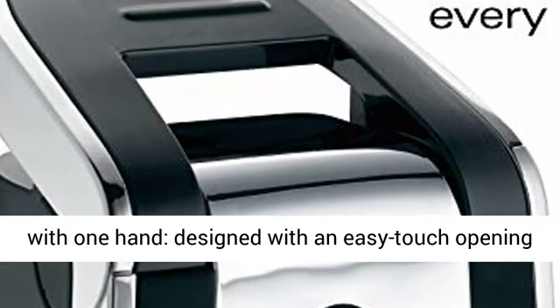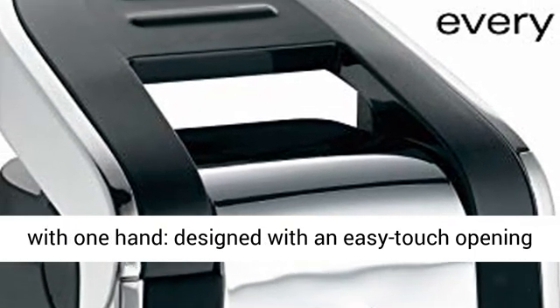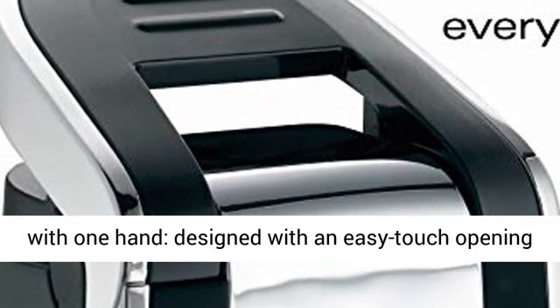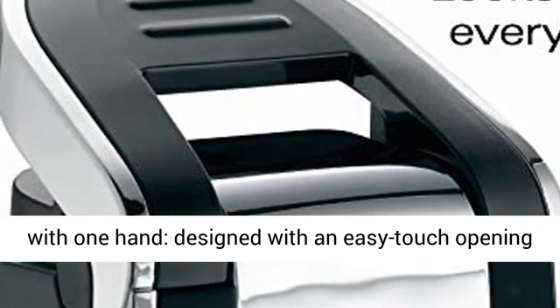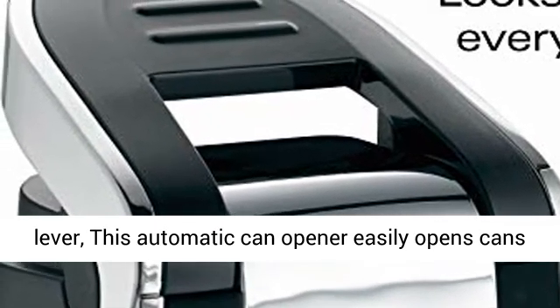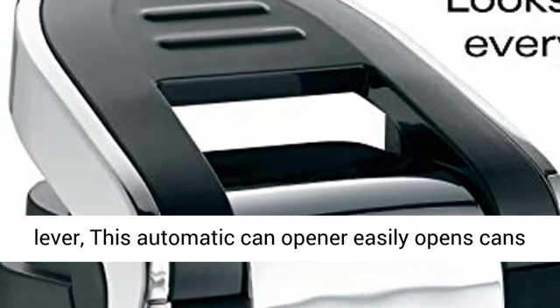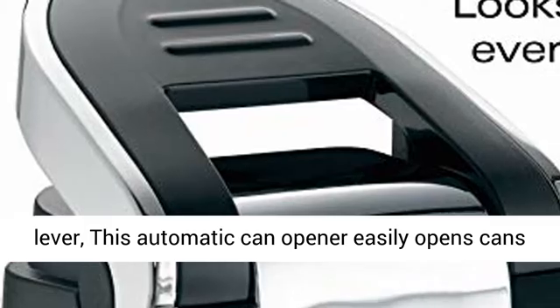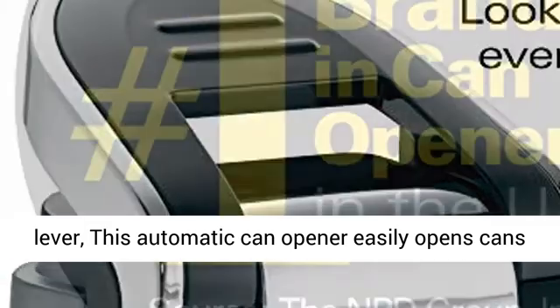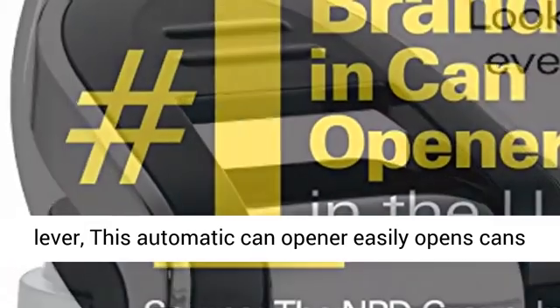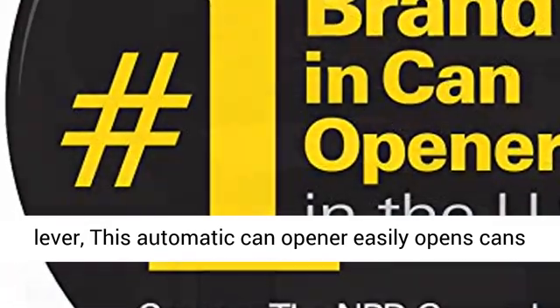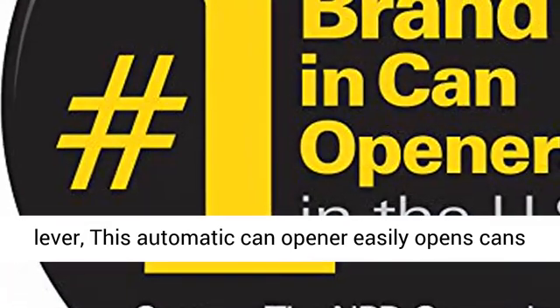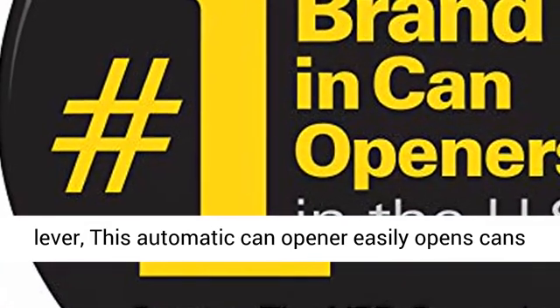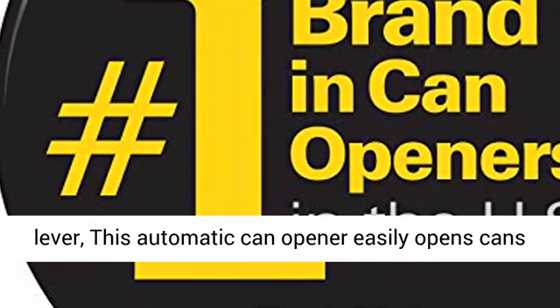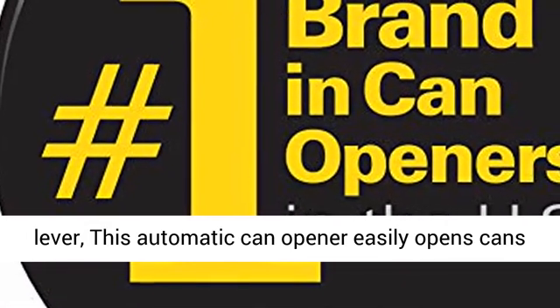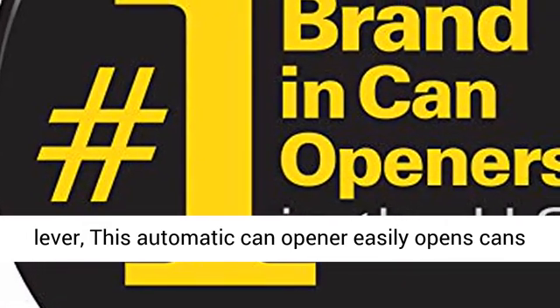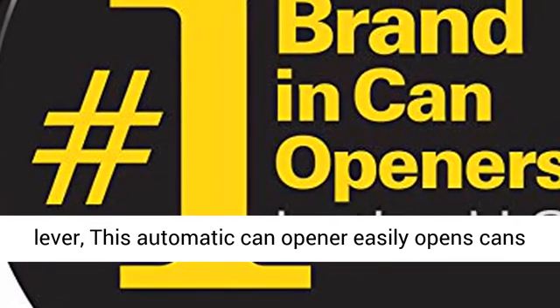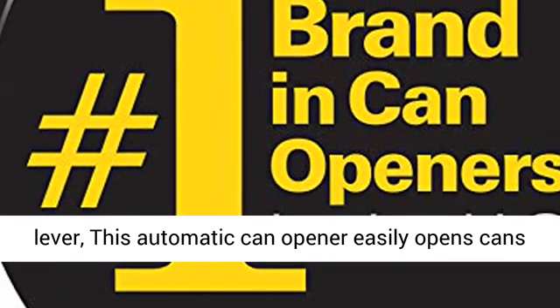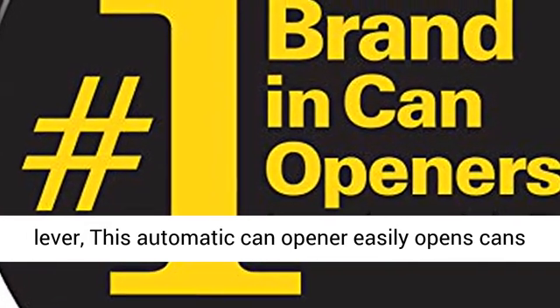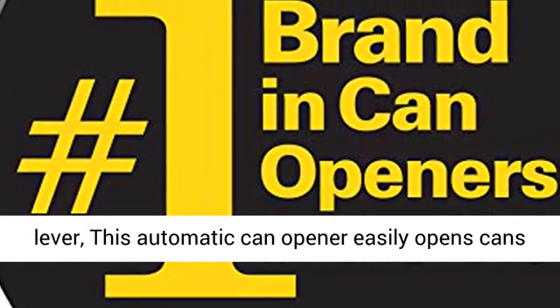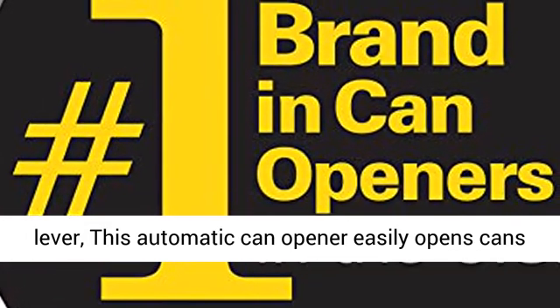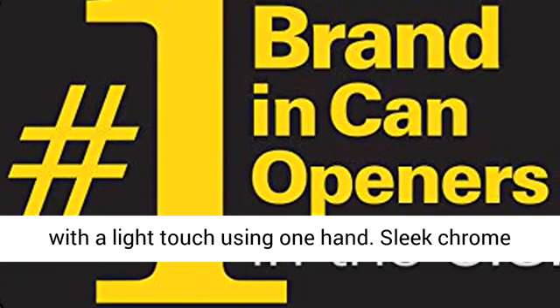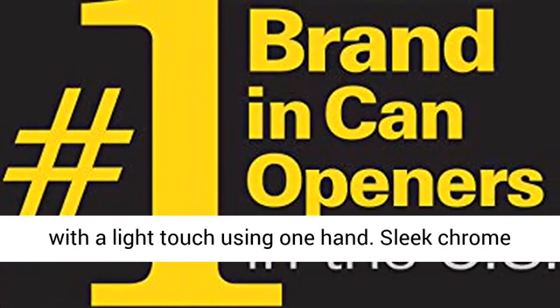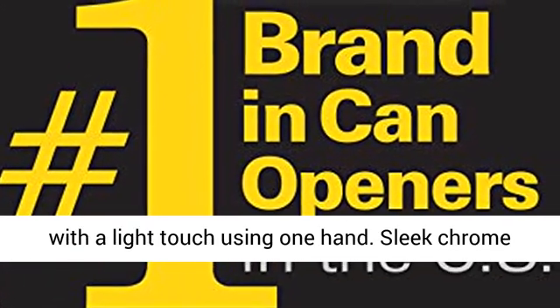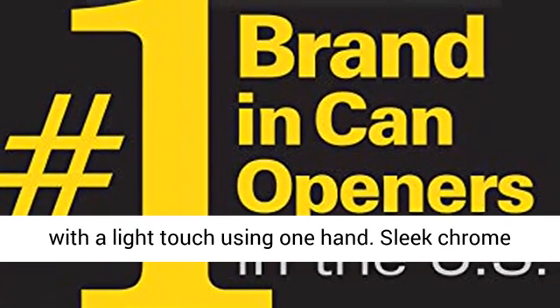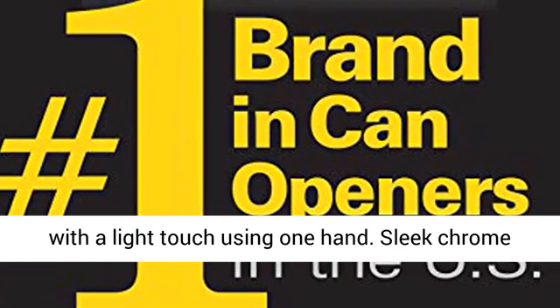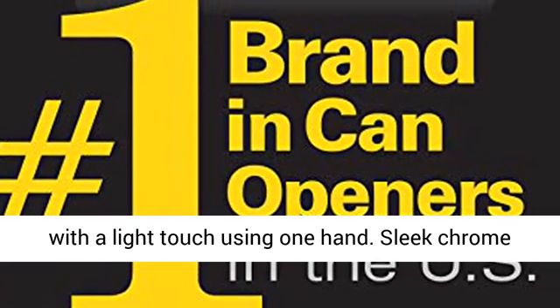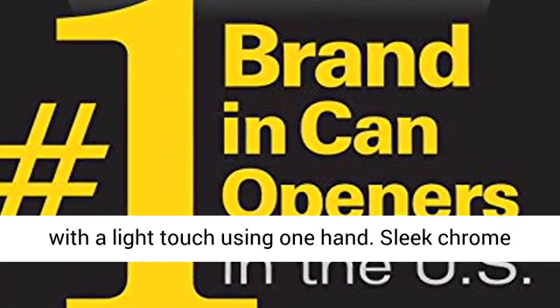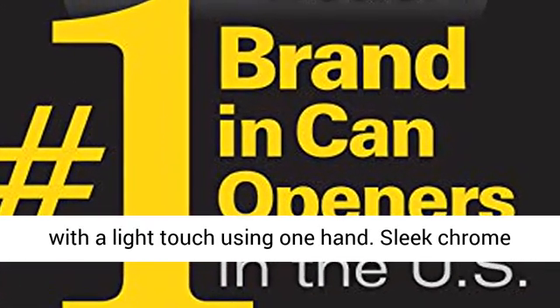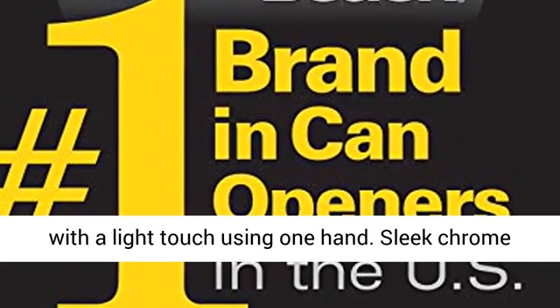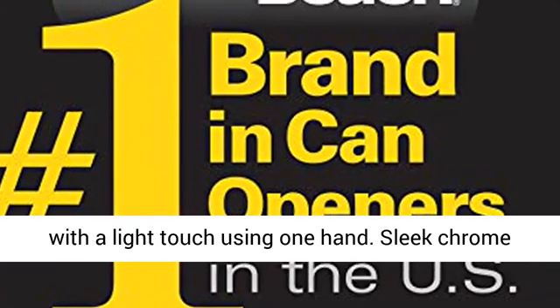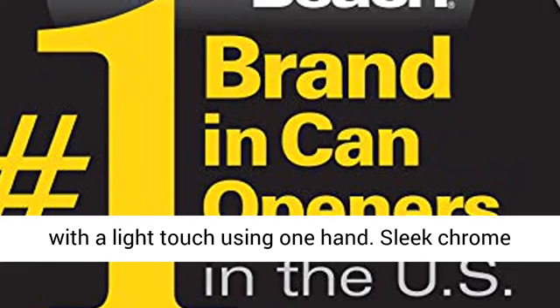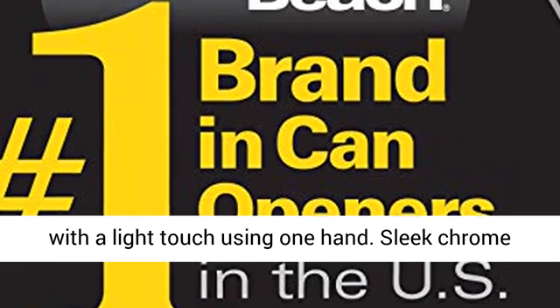Easily open cans with one hand. Designed with an easy-touch opening lever, this automatic can opener easily opens cans with a light touch using one hand.